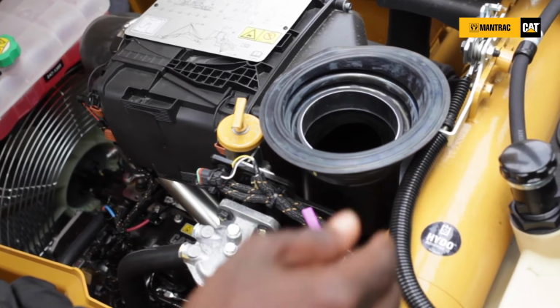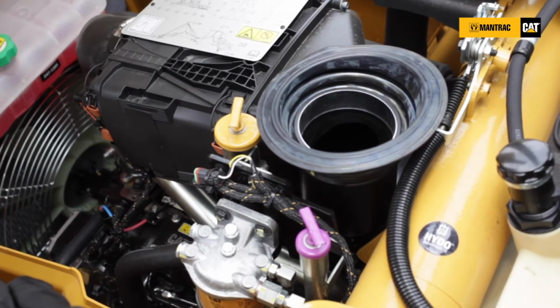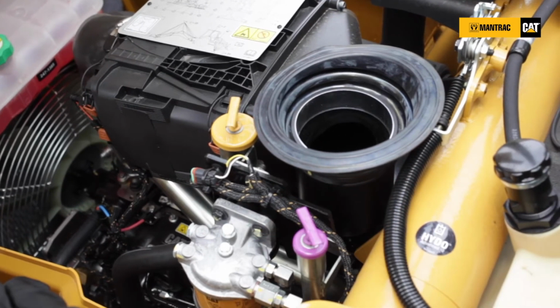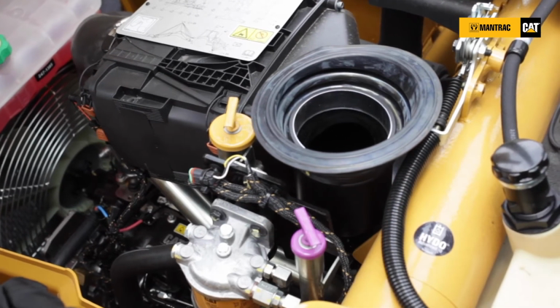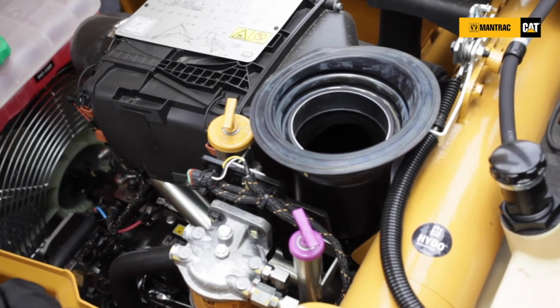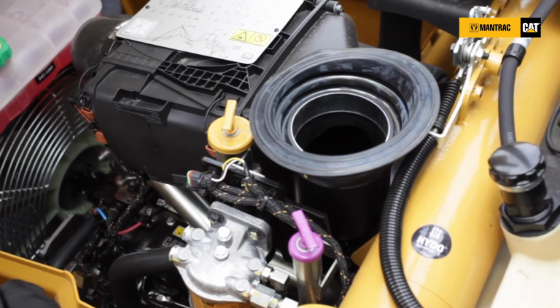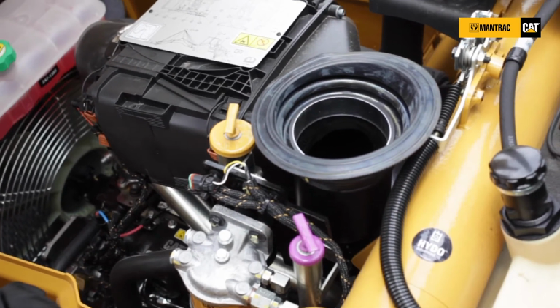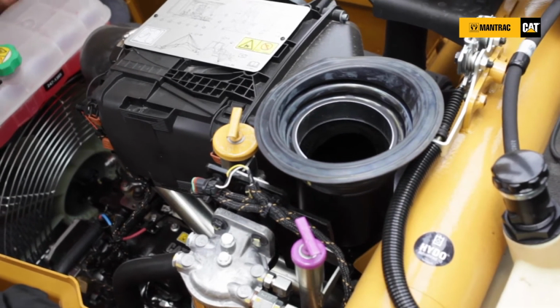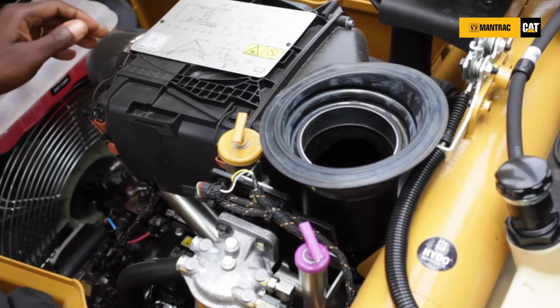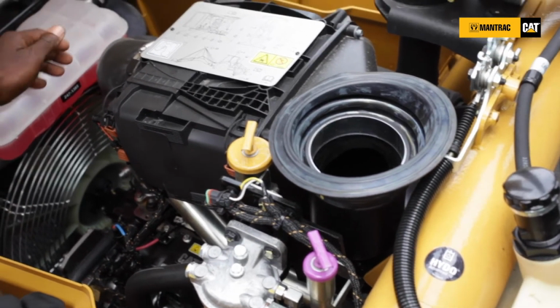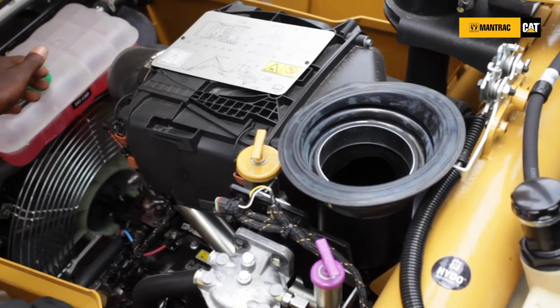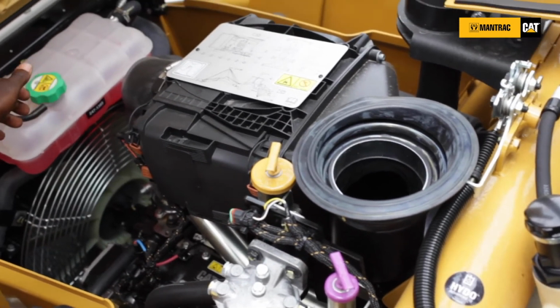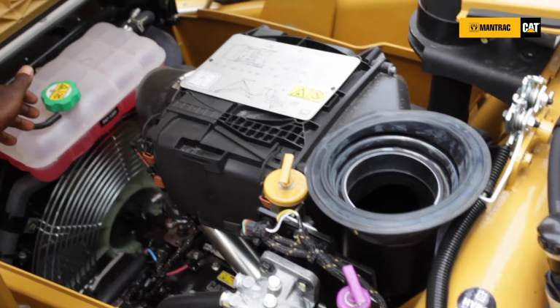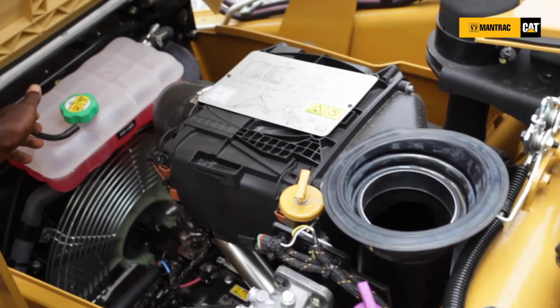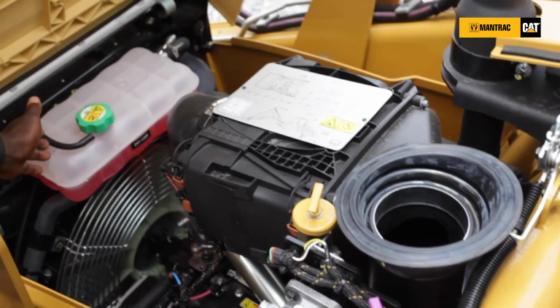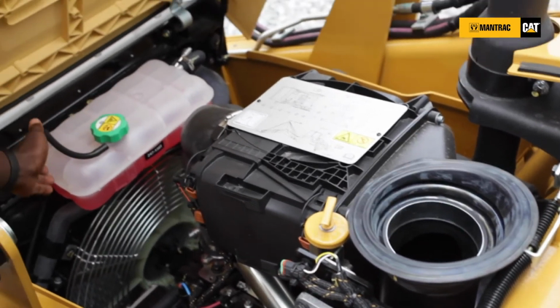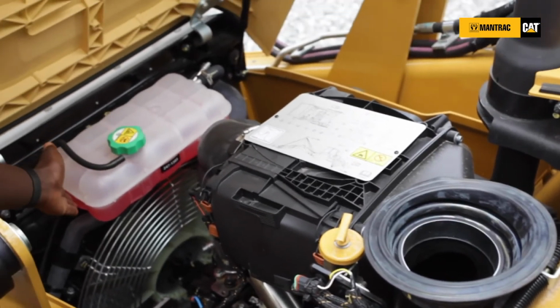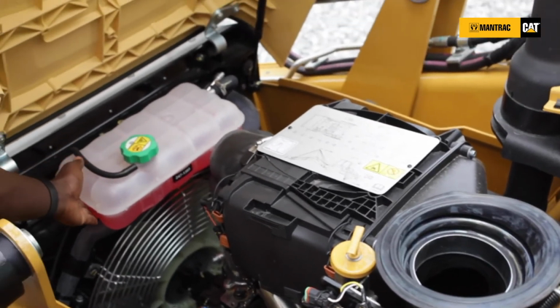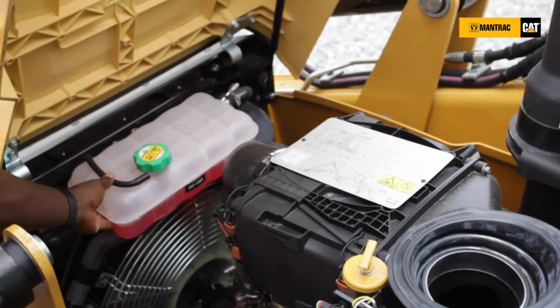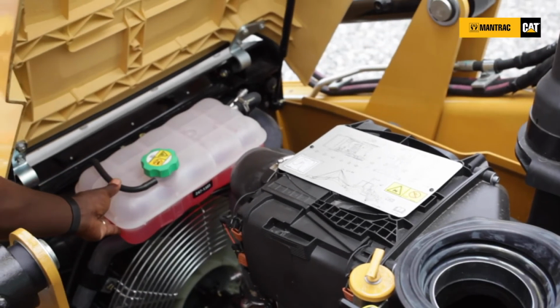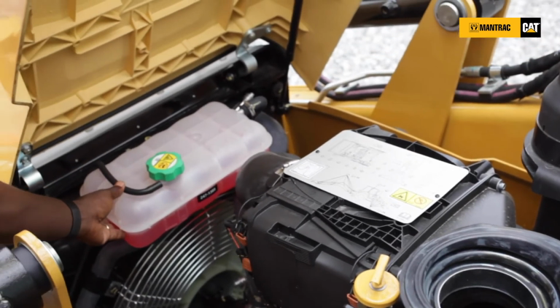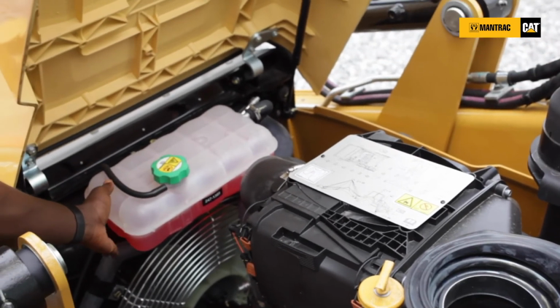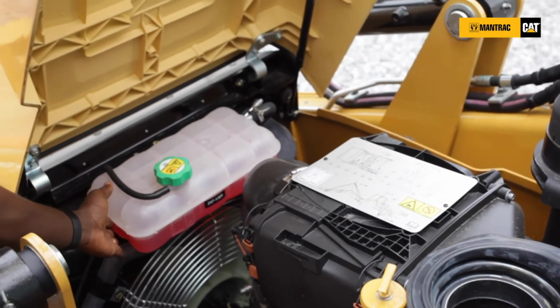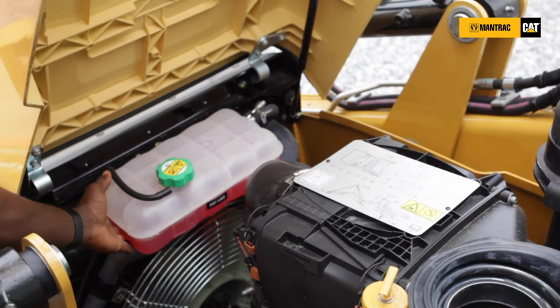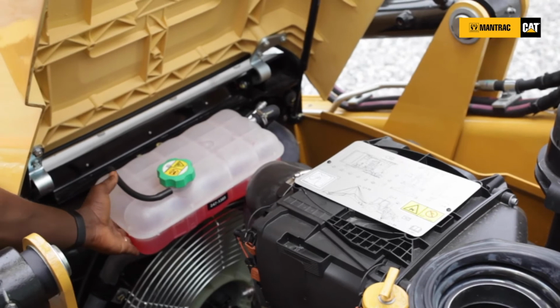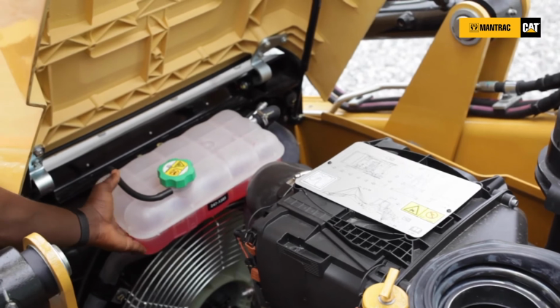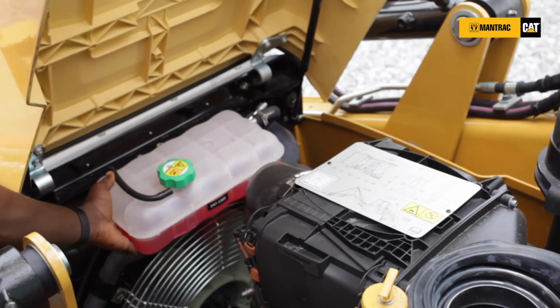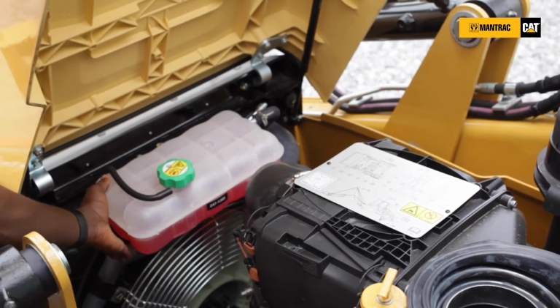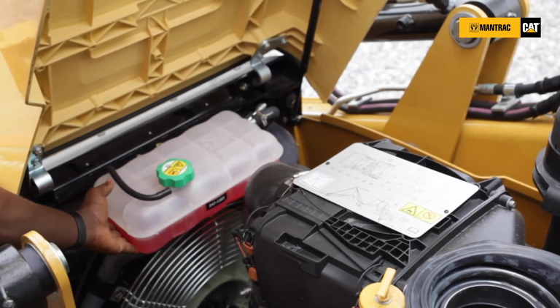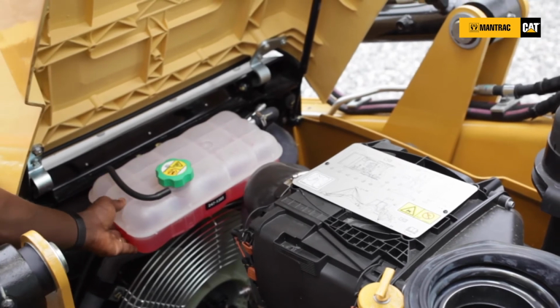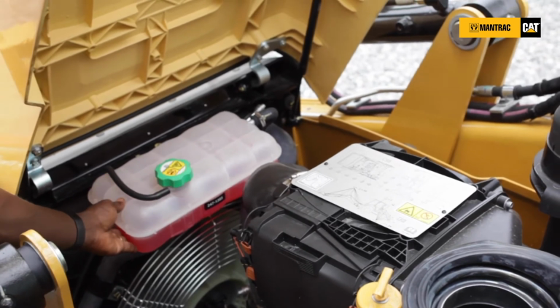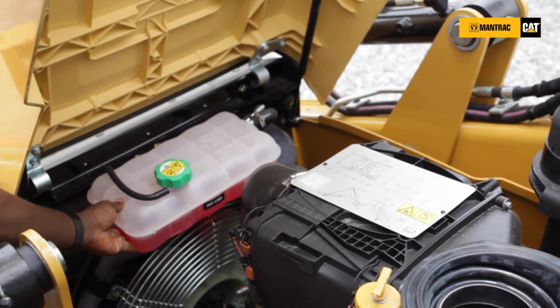You can also access and check your engine coolant level right from this same point.